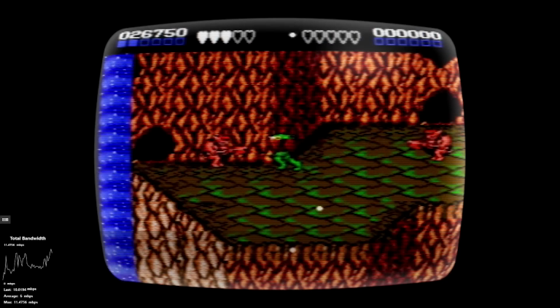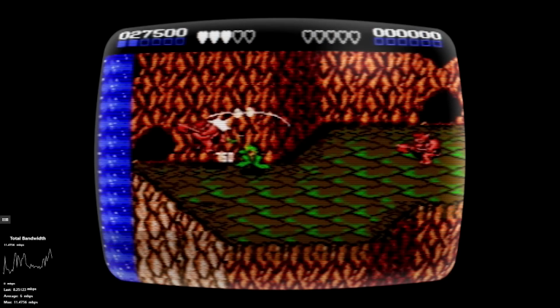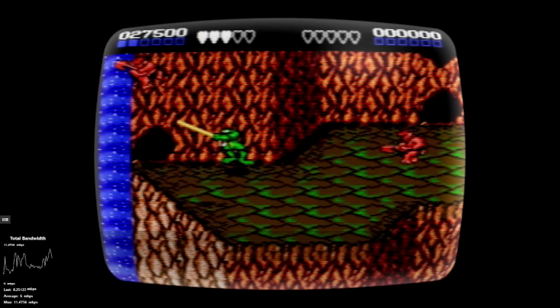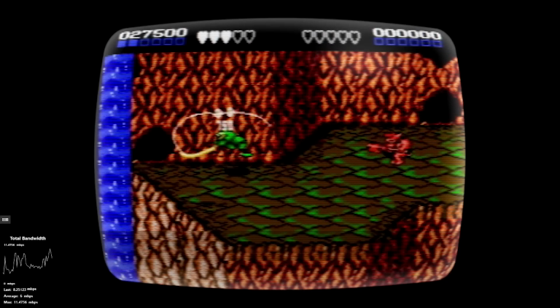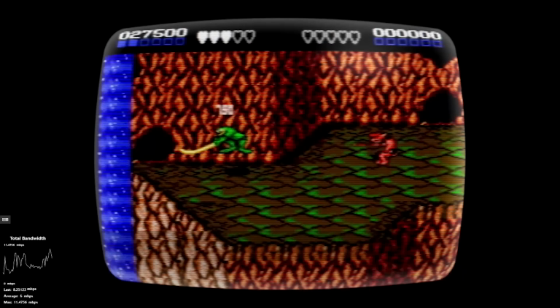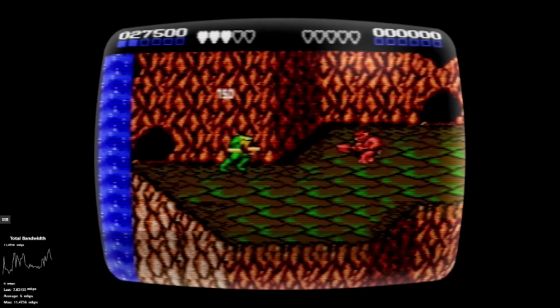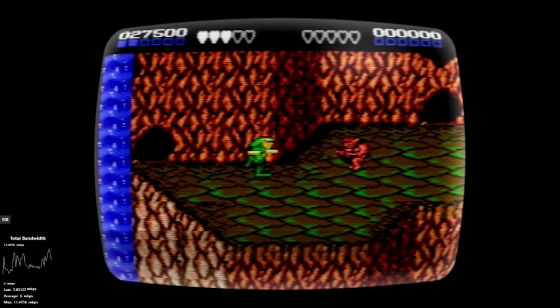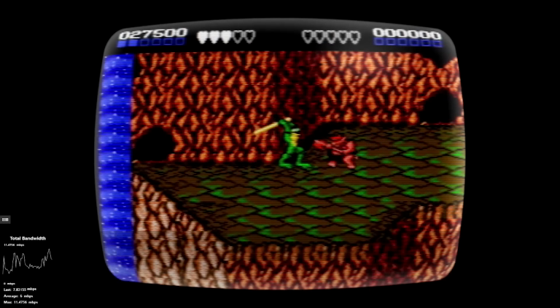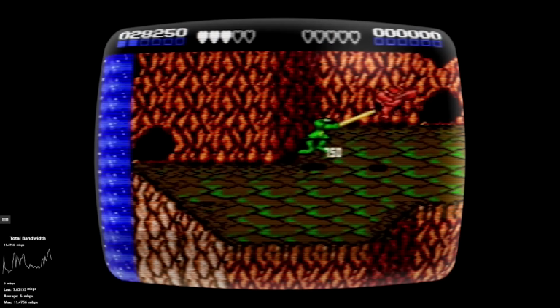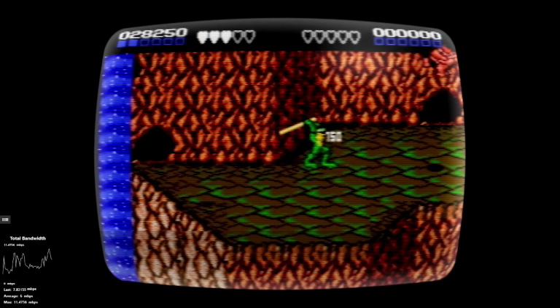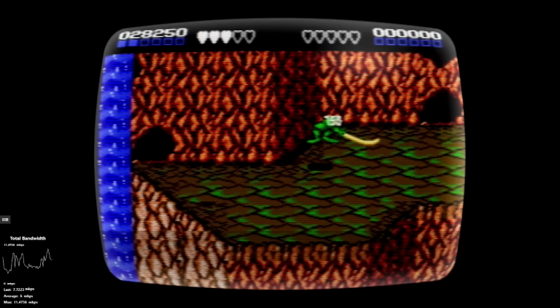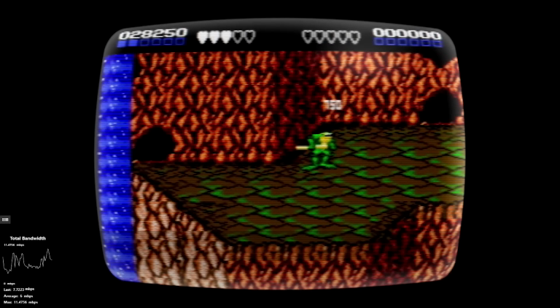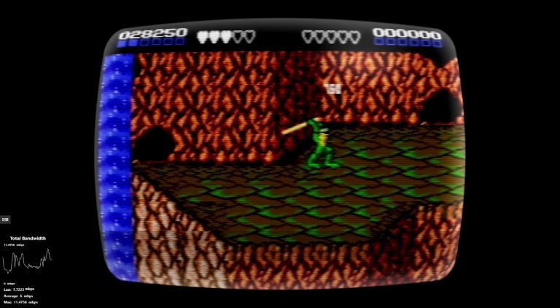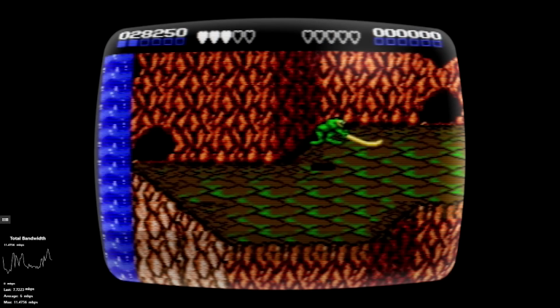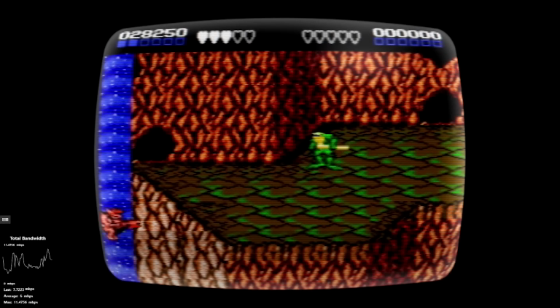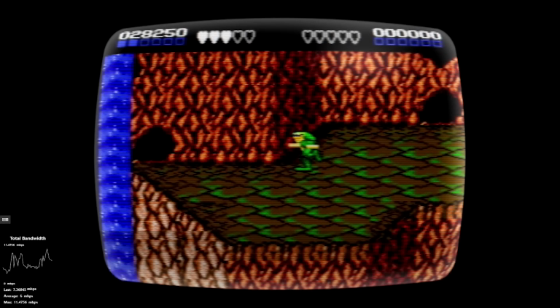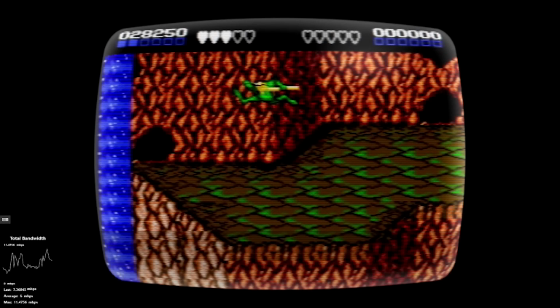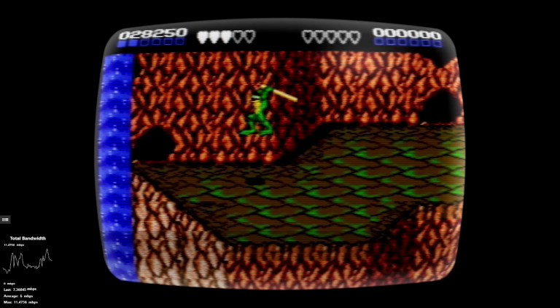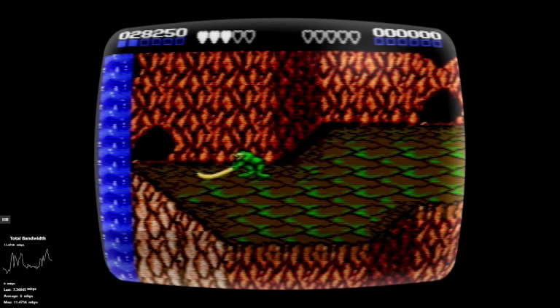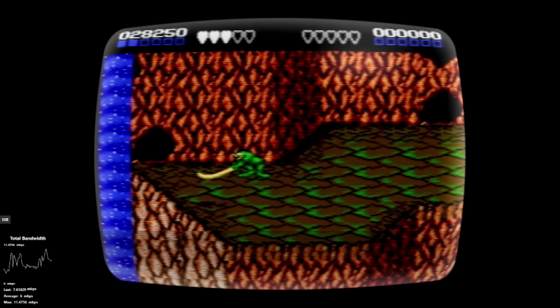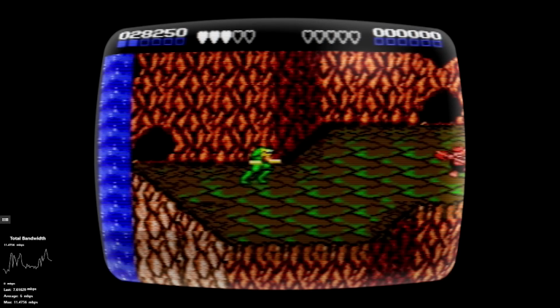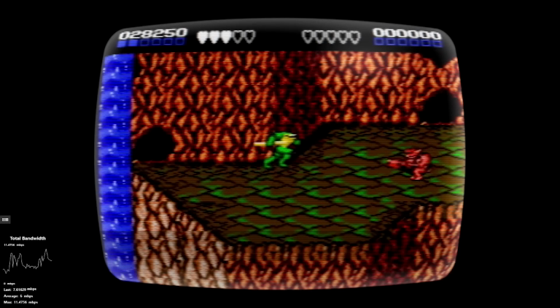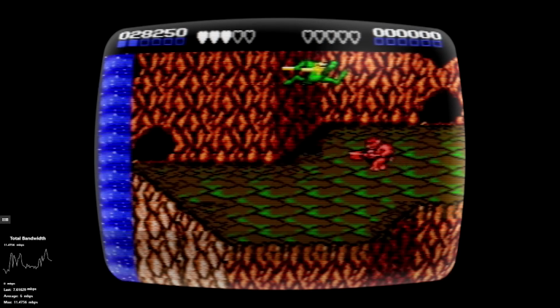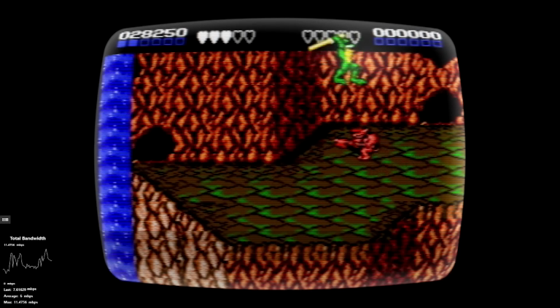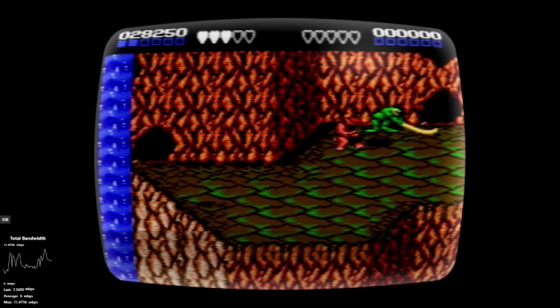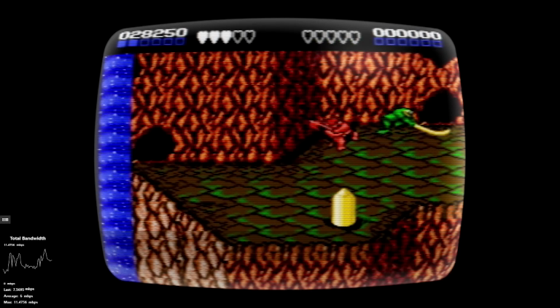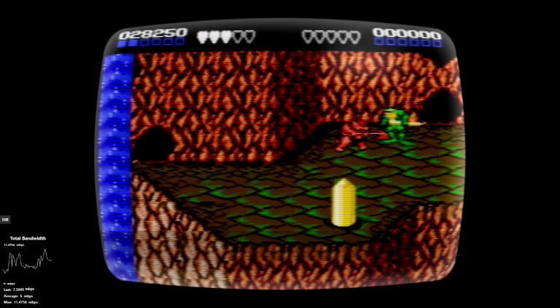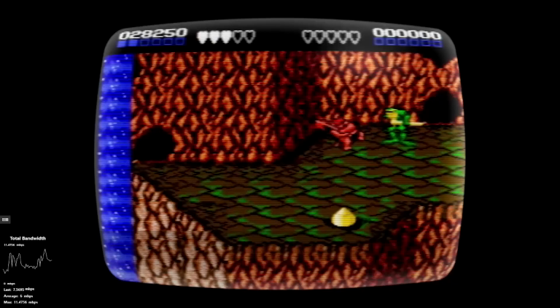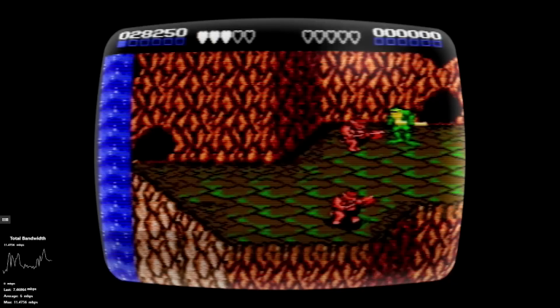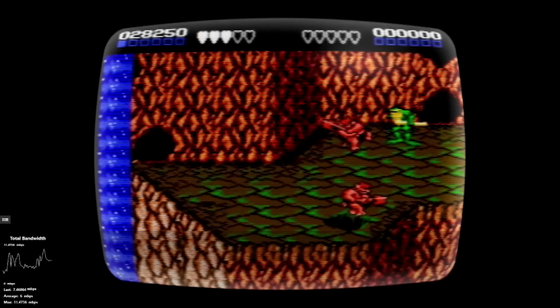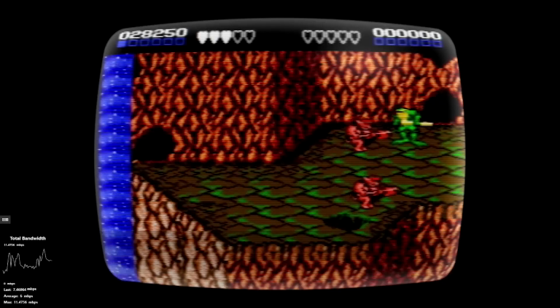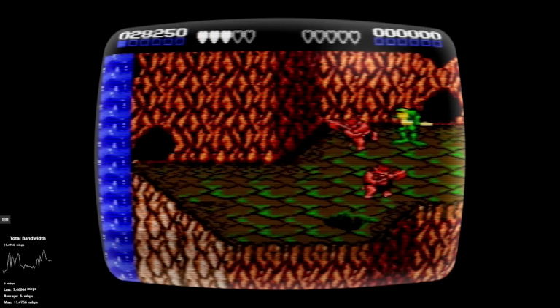This is the Xbox One. I'm playing it on my computer right now, recording it on my computer. It's pretty neat.